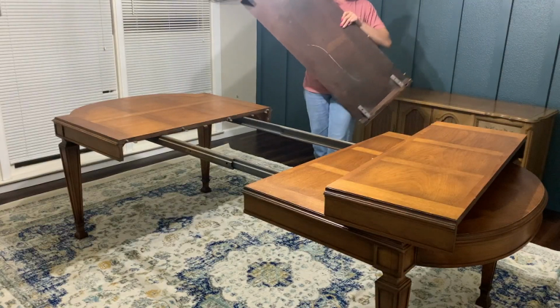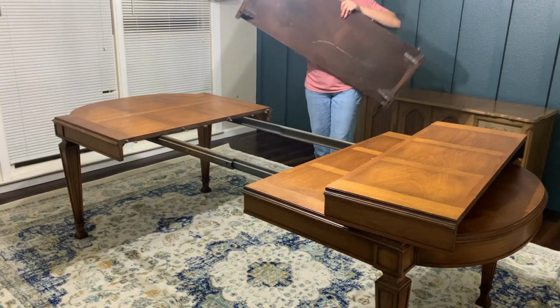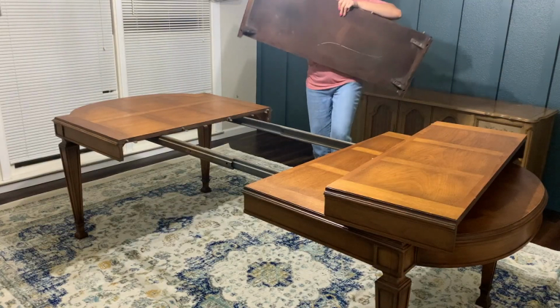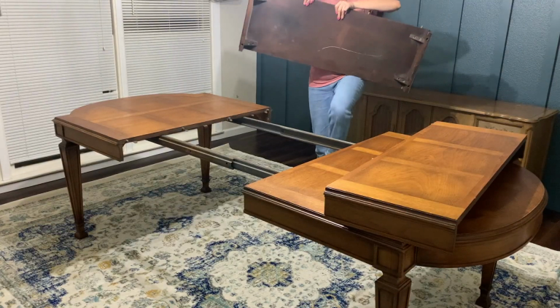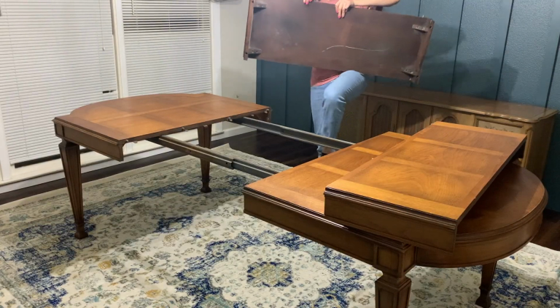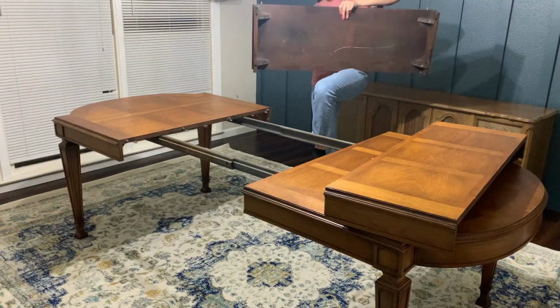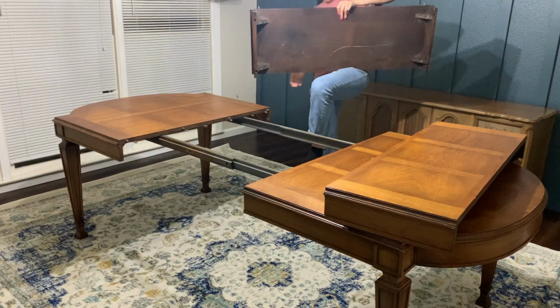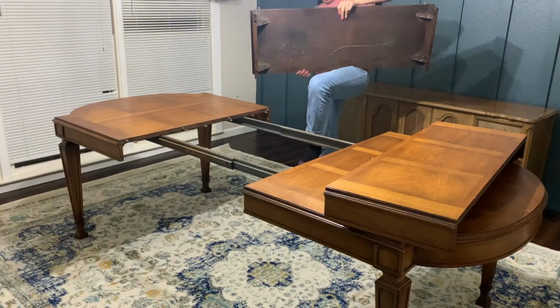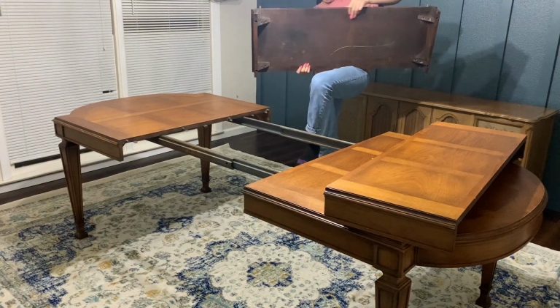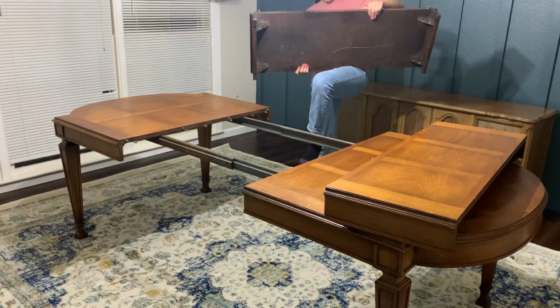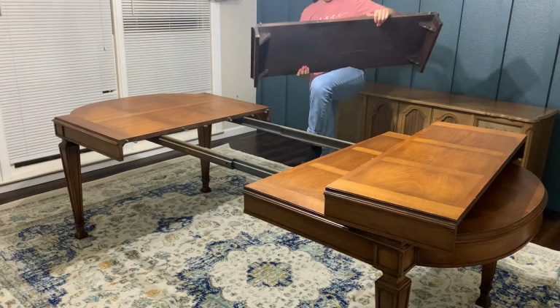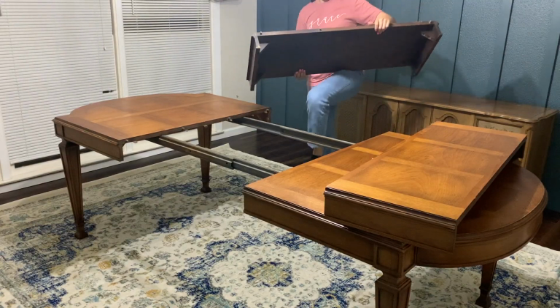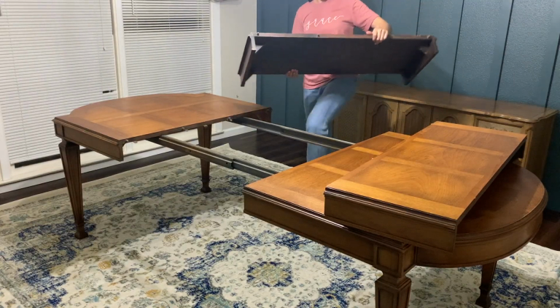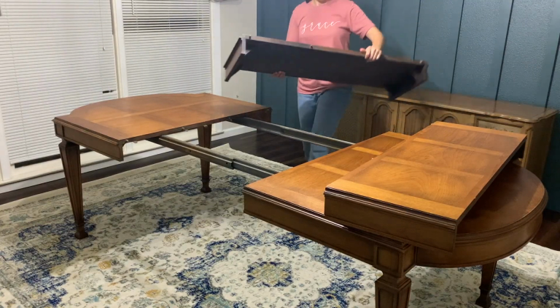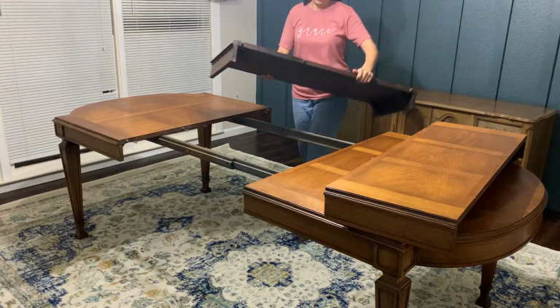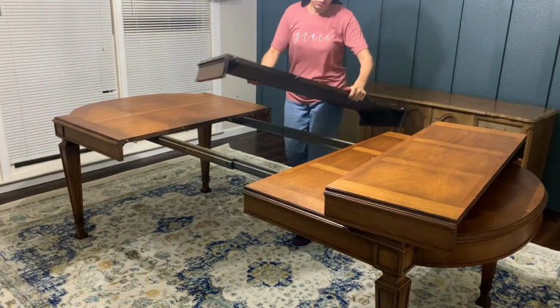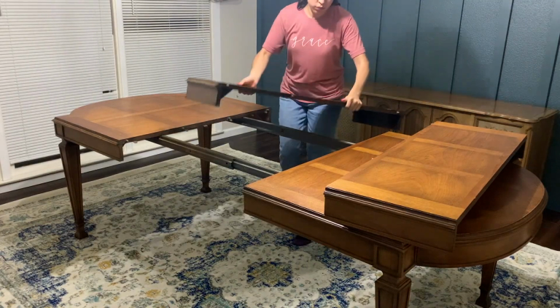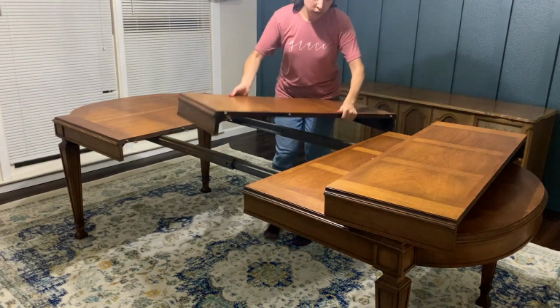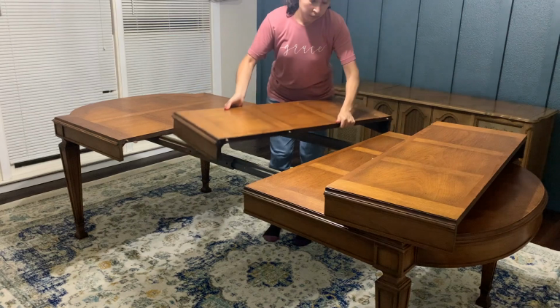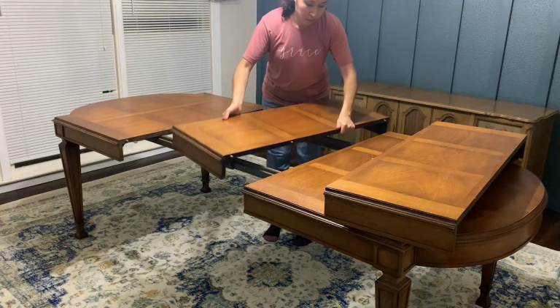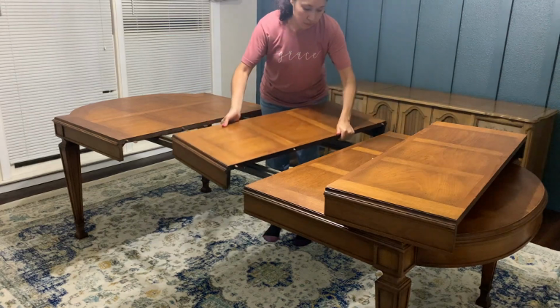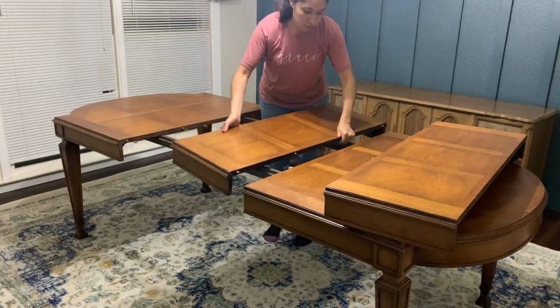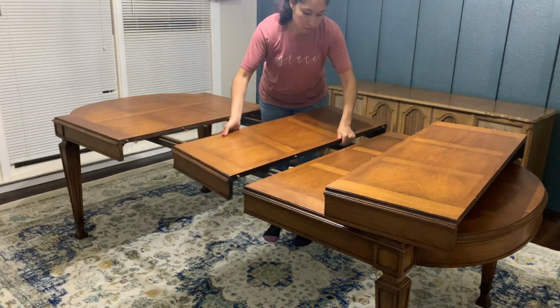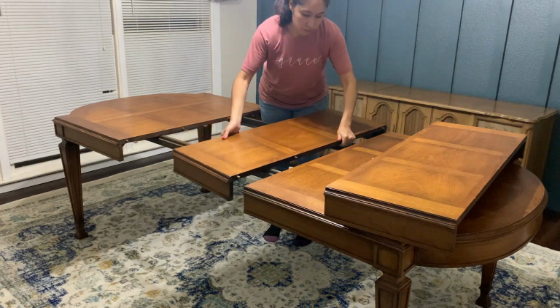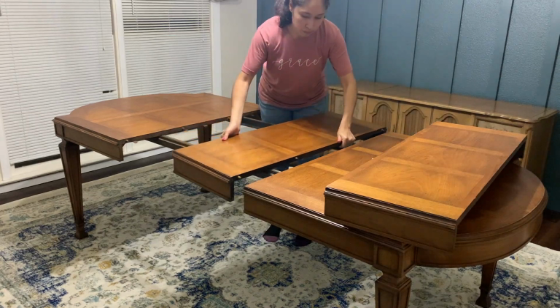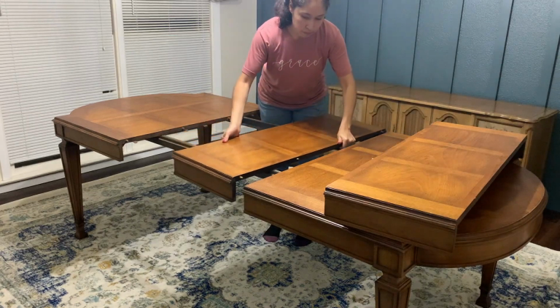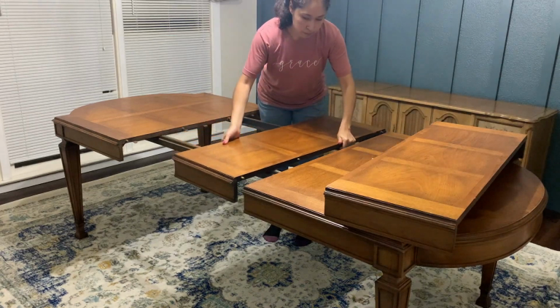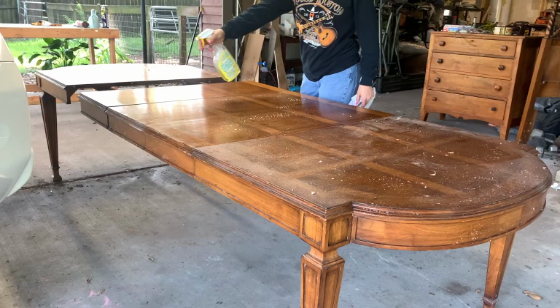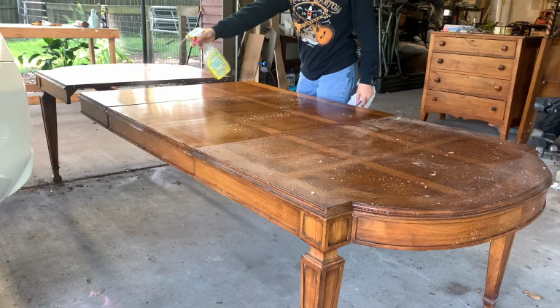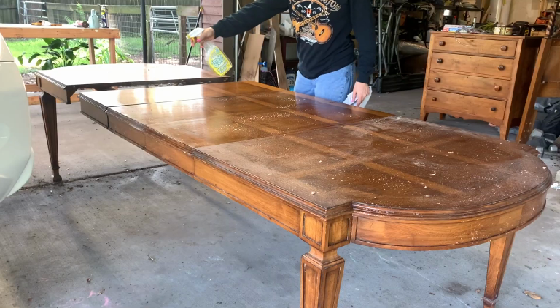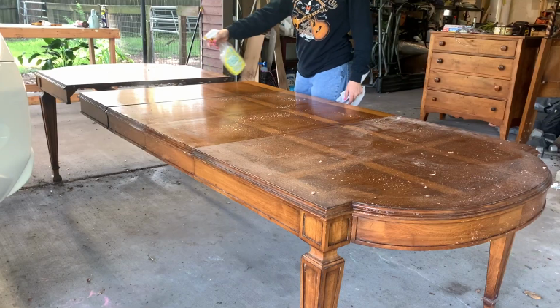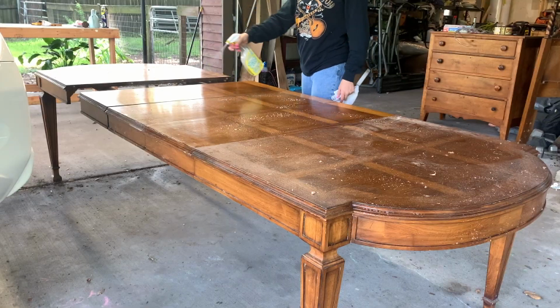I took the same approach for the table and only cleaned it up really well.